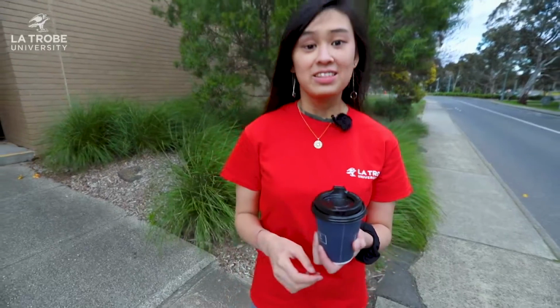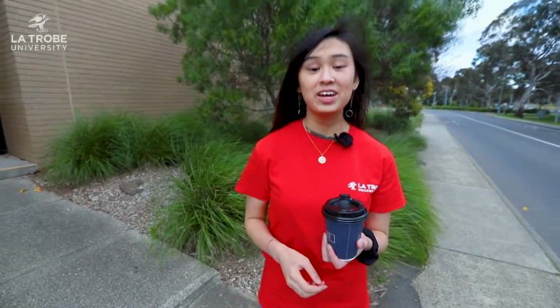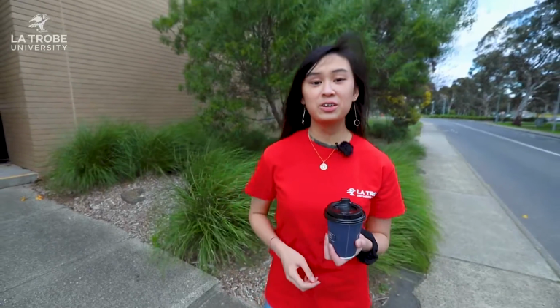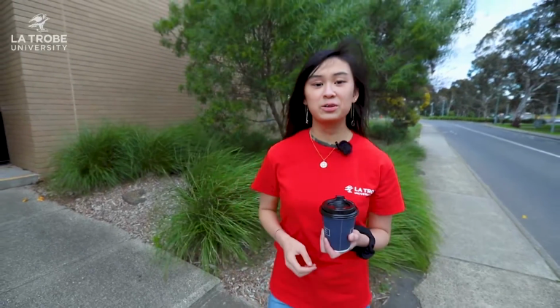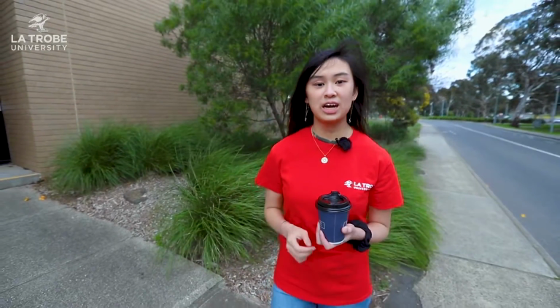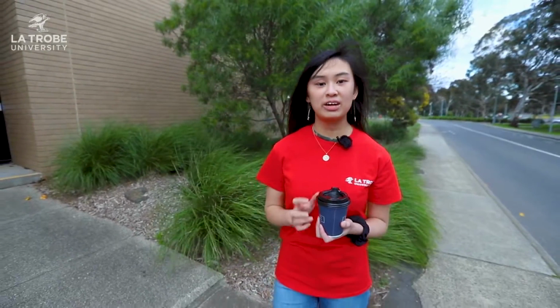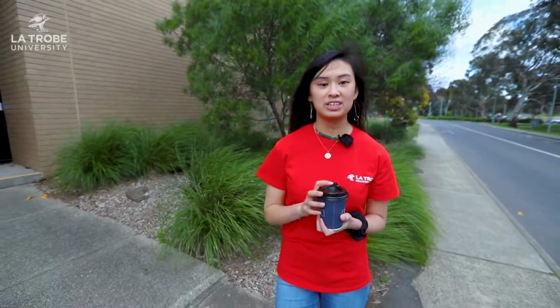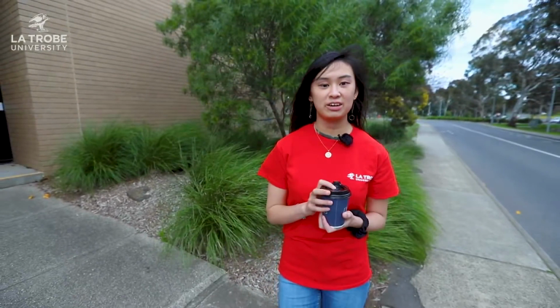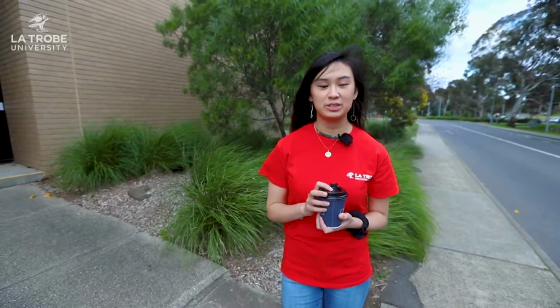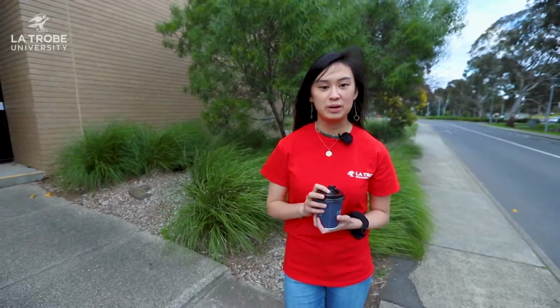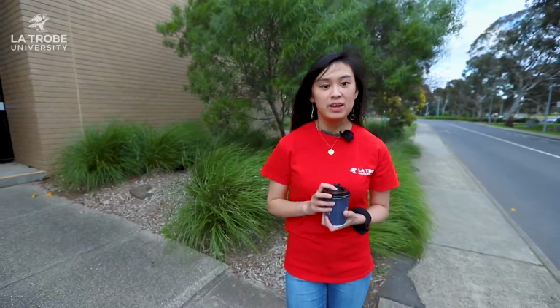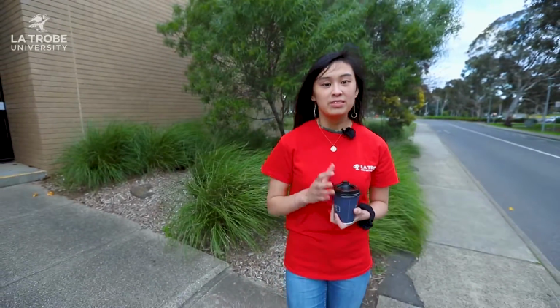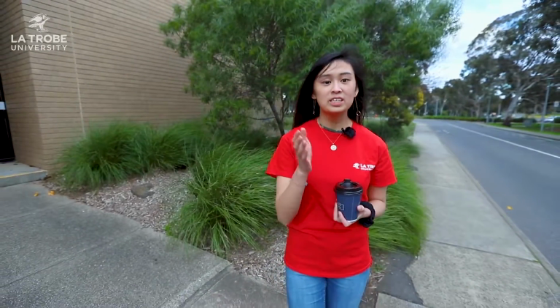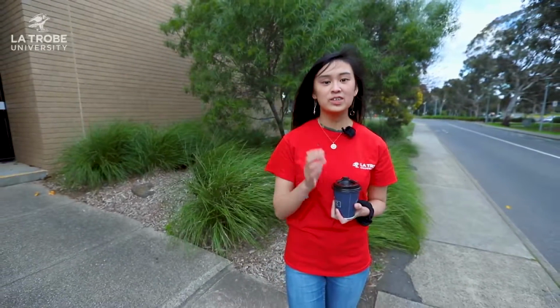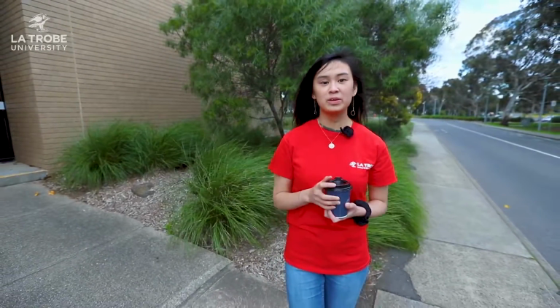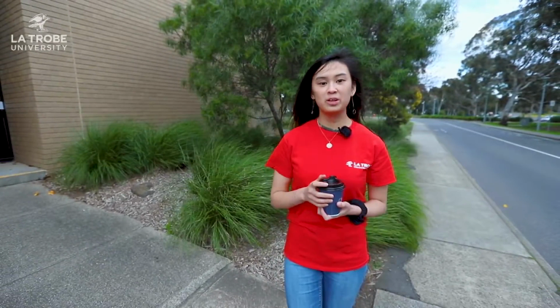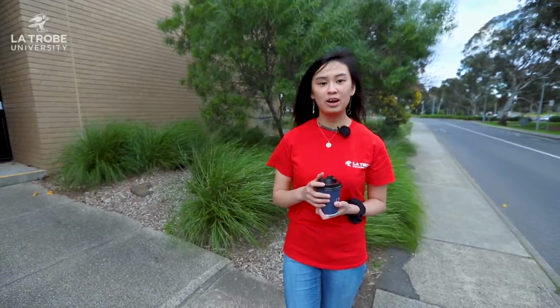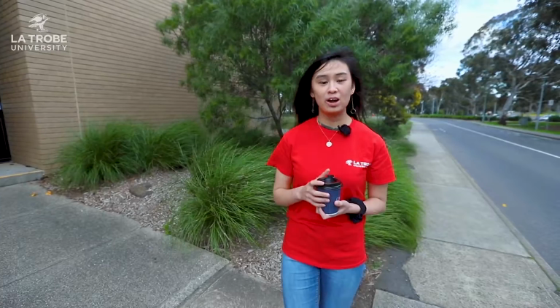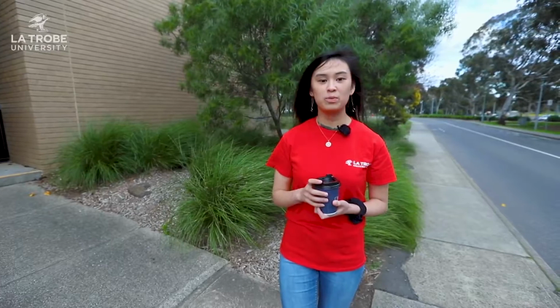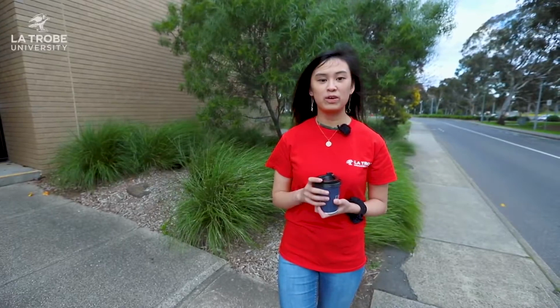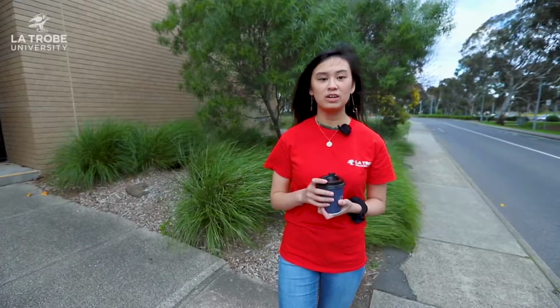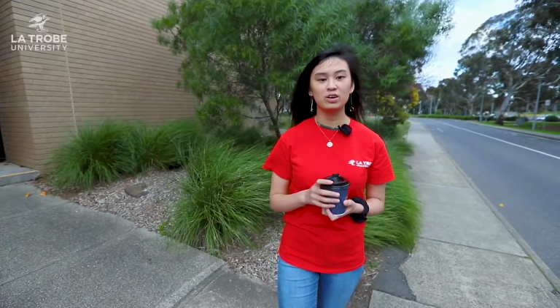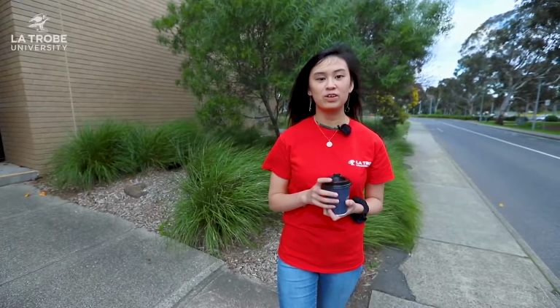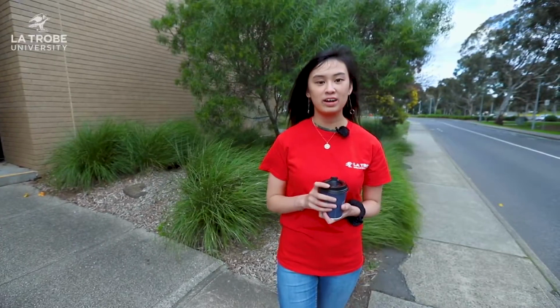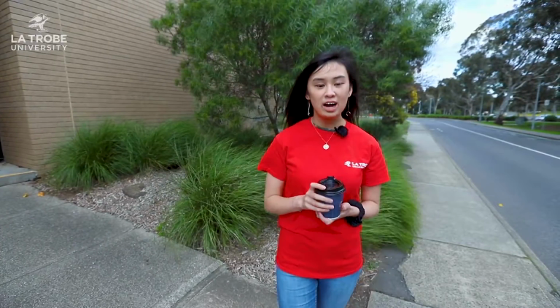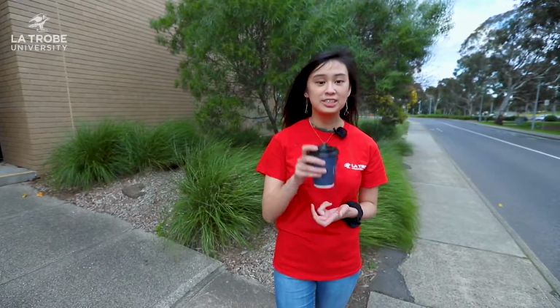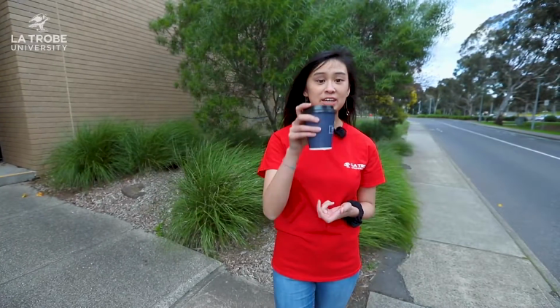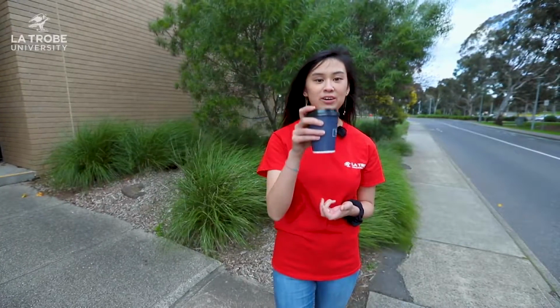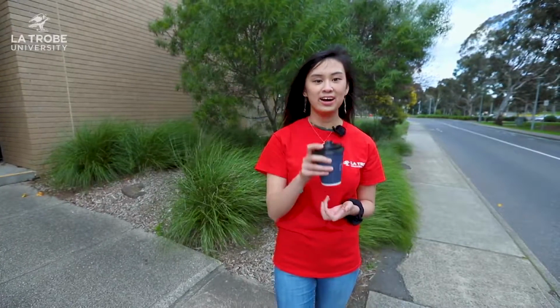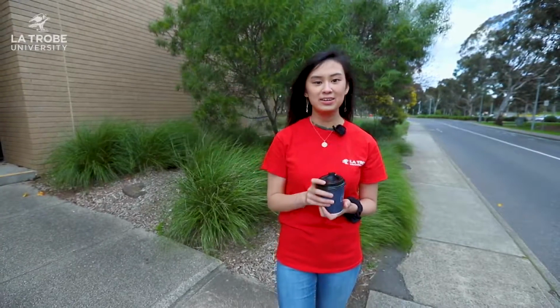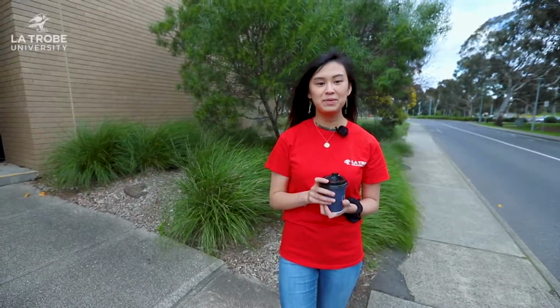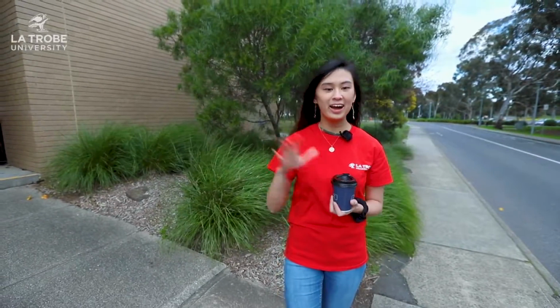That concludes our engineering tour. Thanks for coming along. I hope you've had a lot of fun. I'll see you around. Bye!